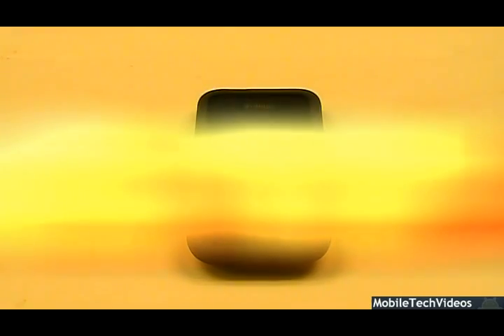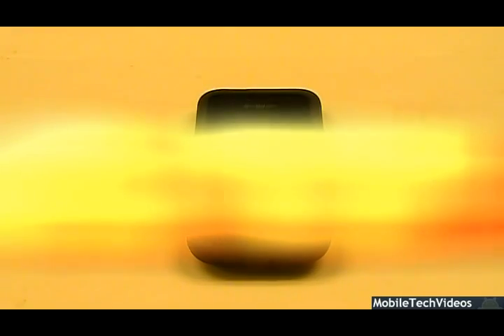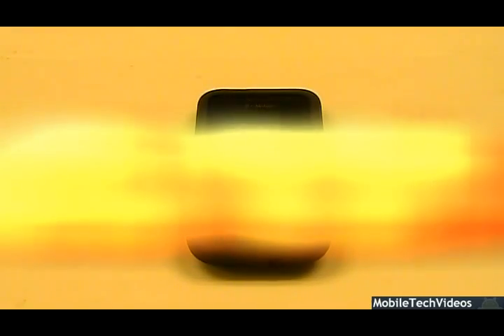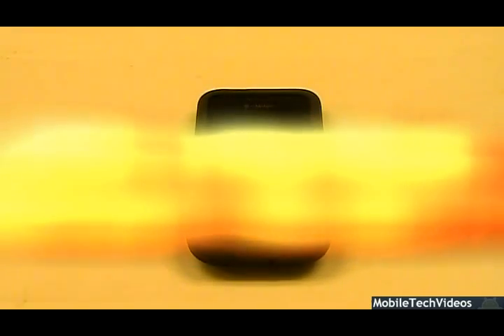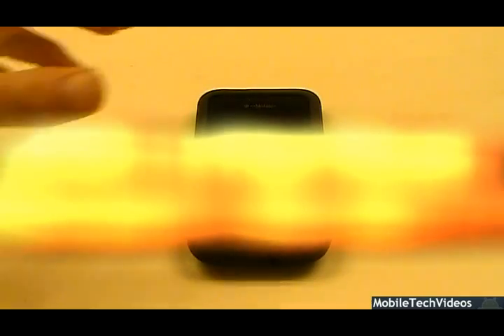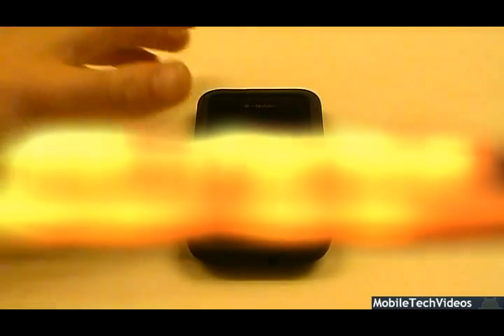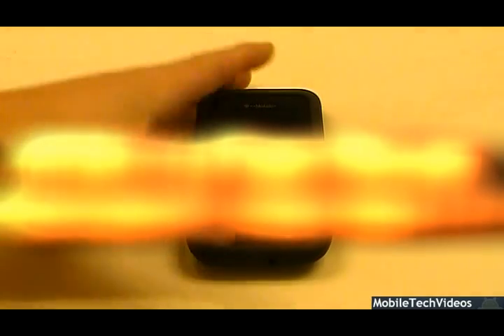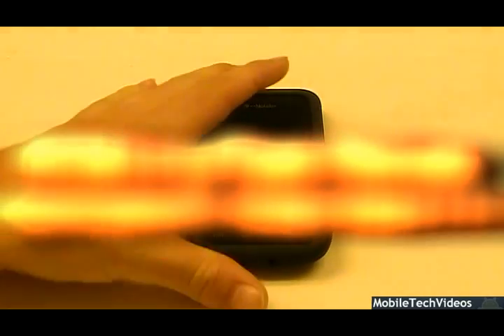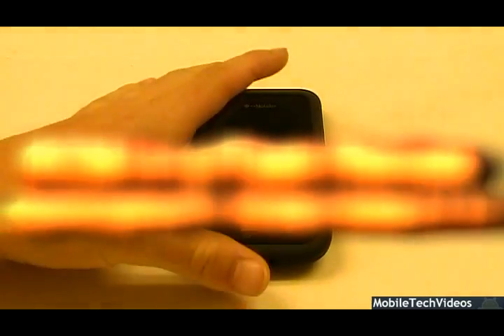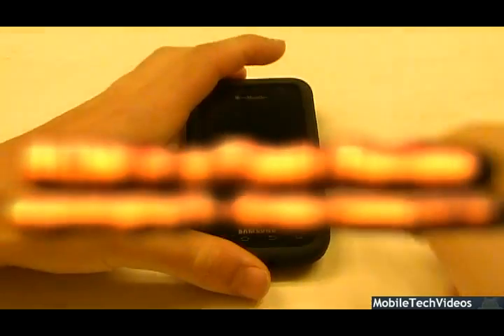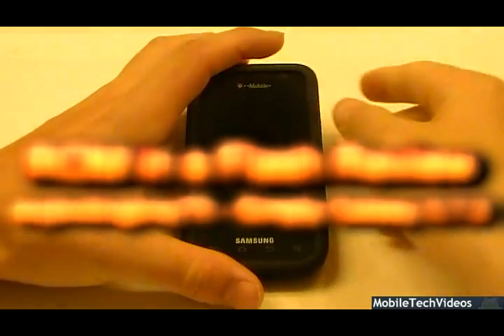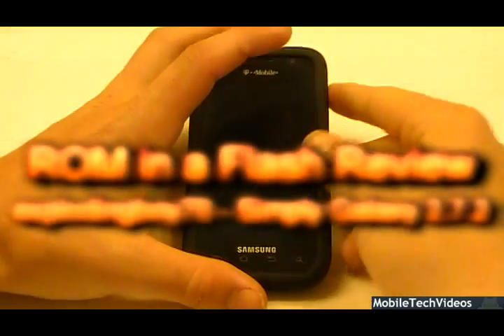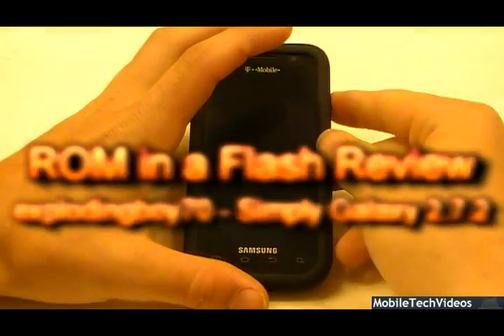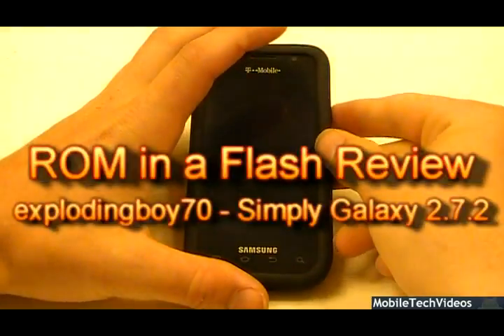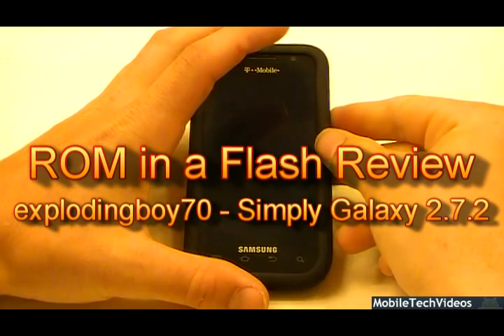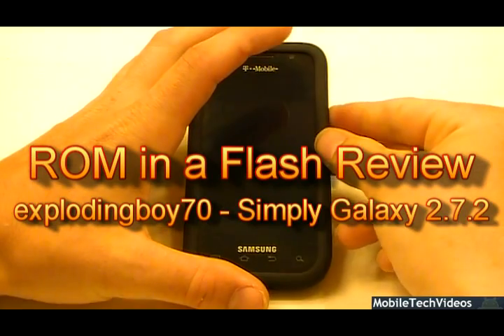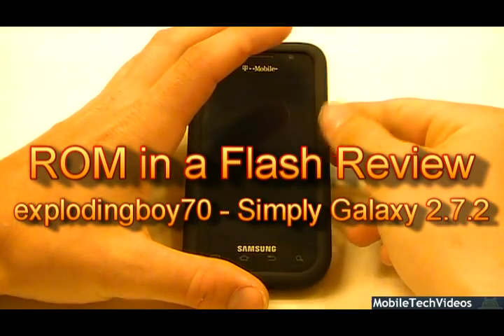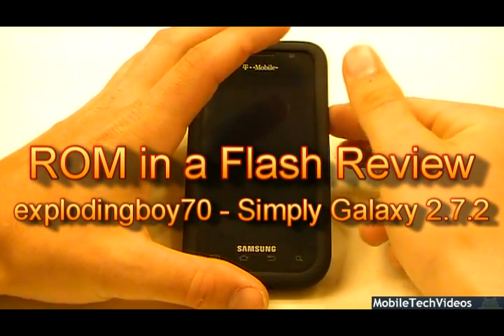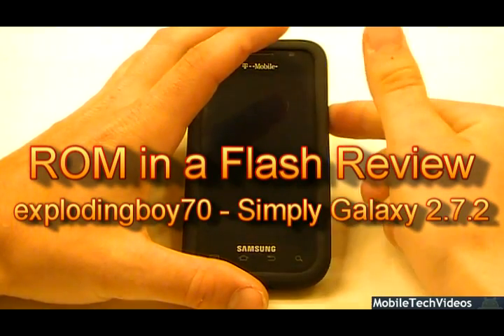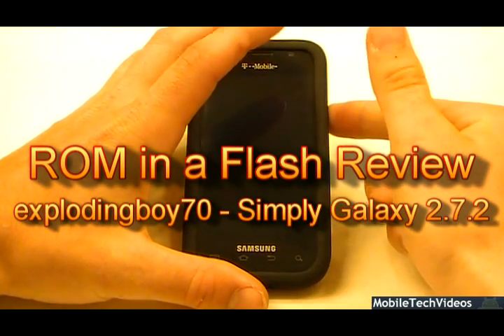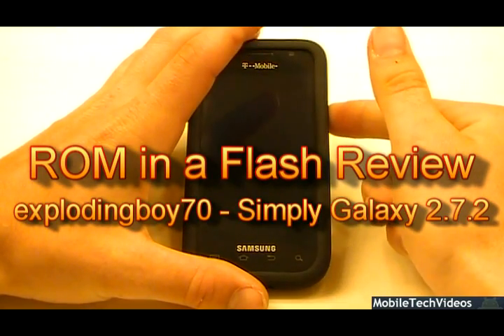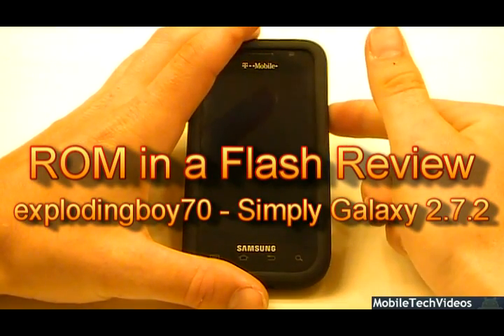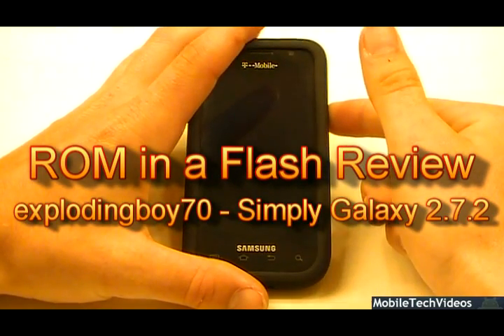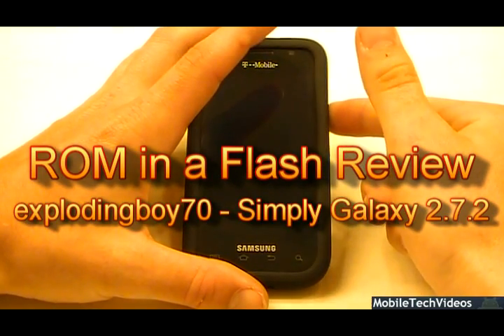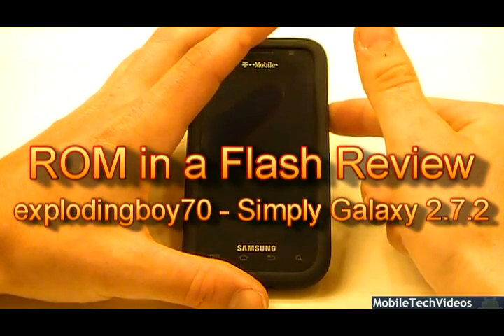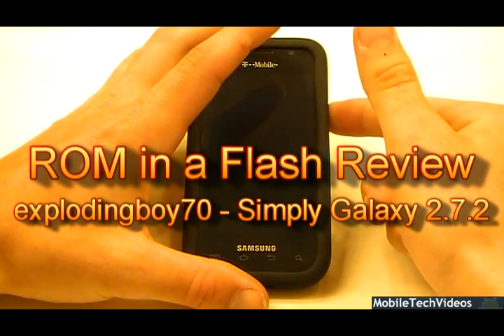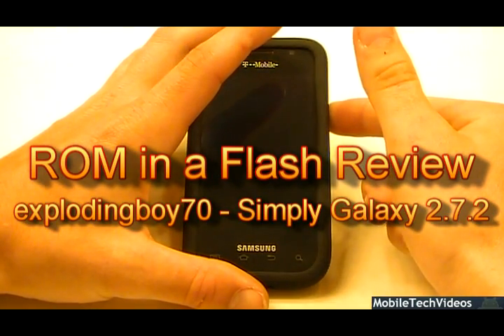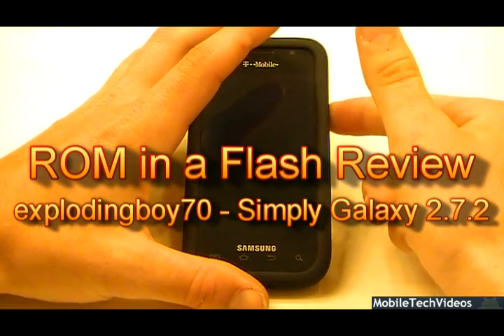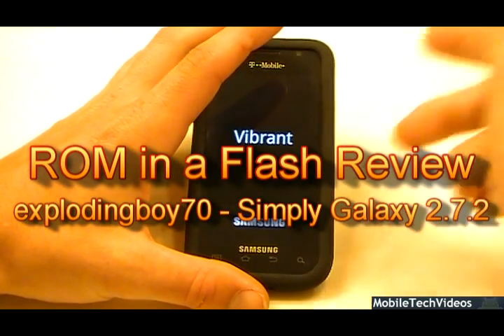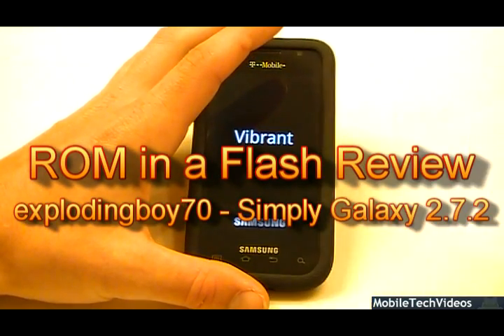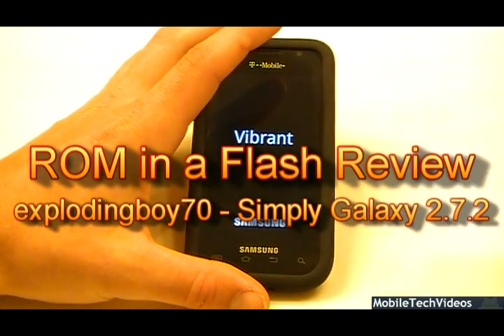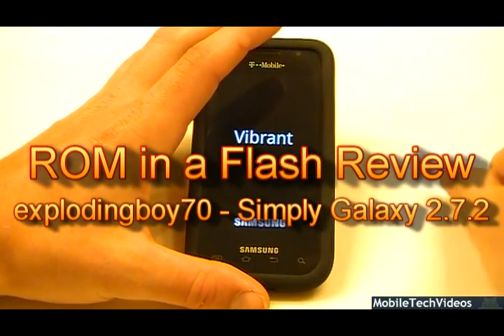What's up guys, Josh here from MobiletechVideos.com with another ROM and flash review for the Vibrant.